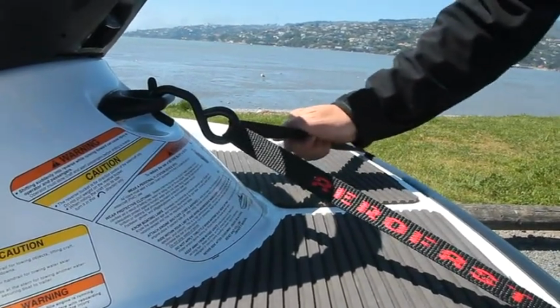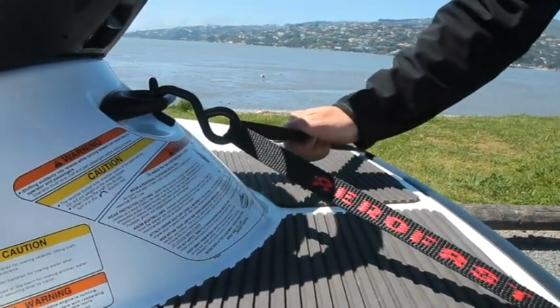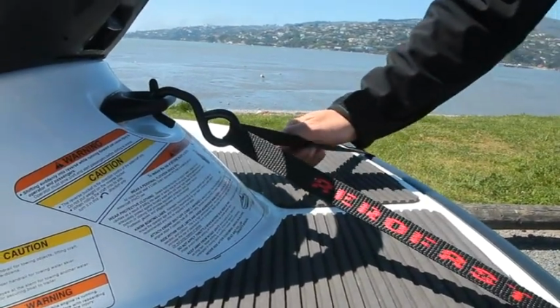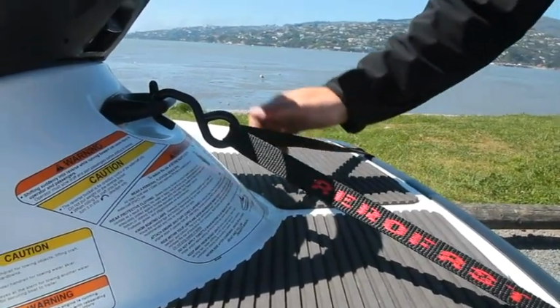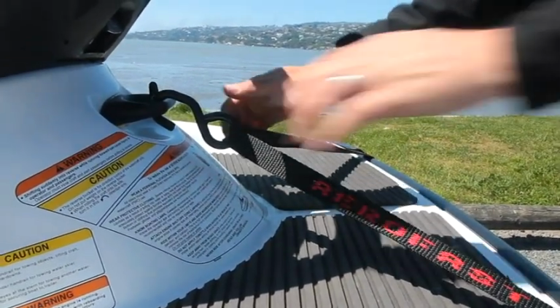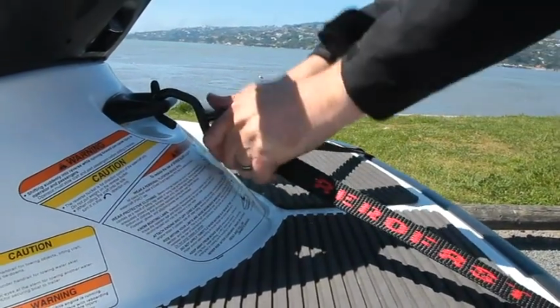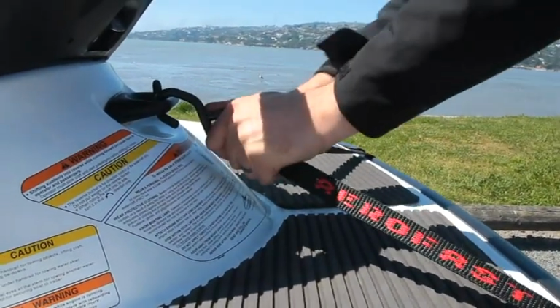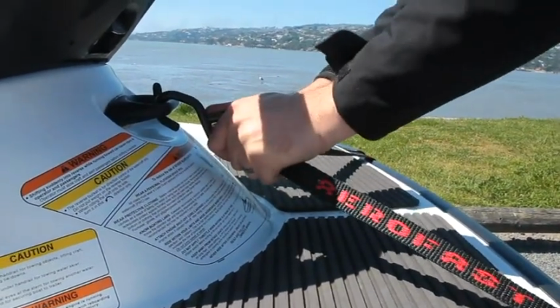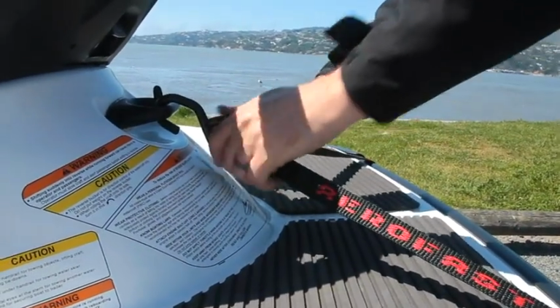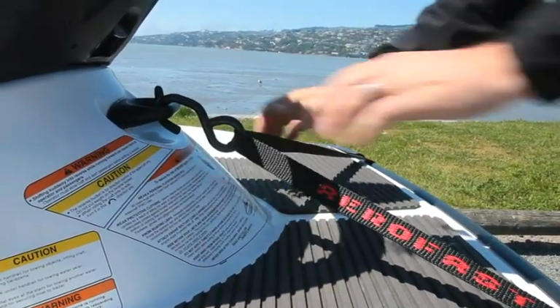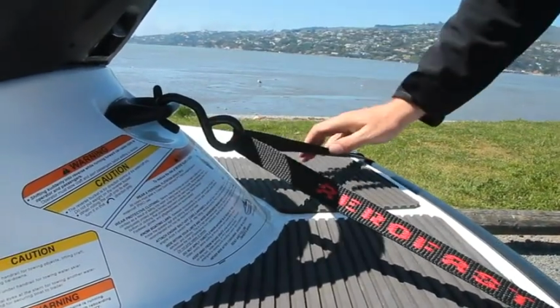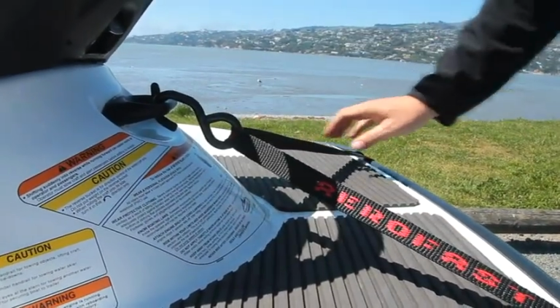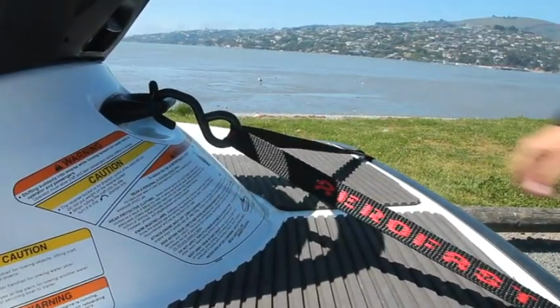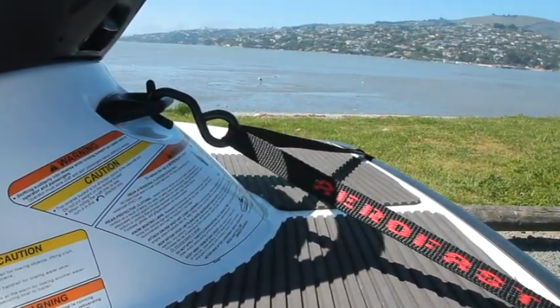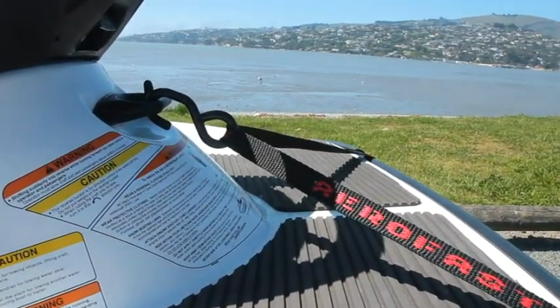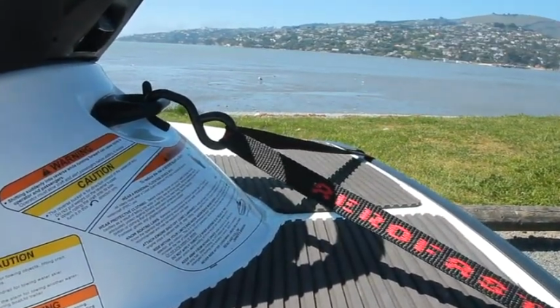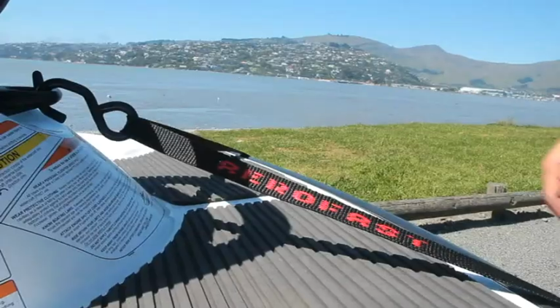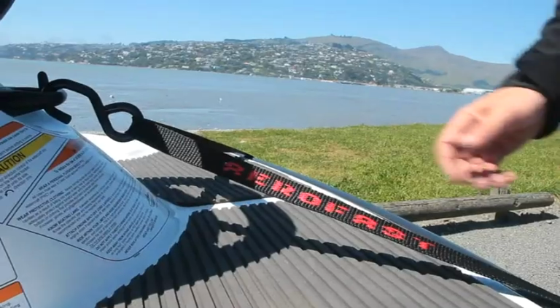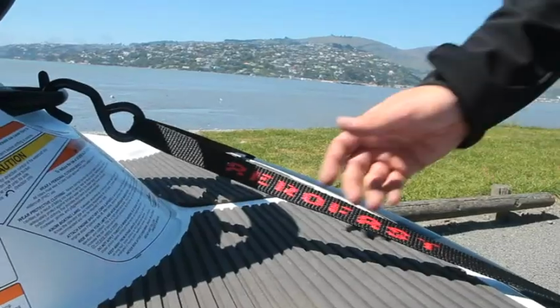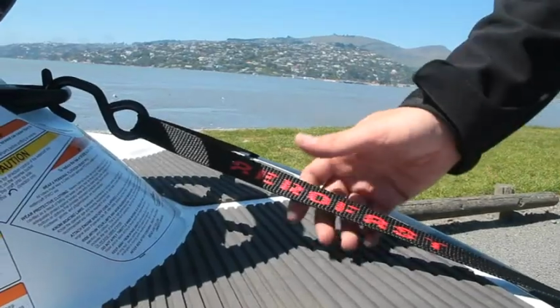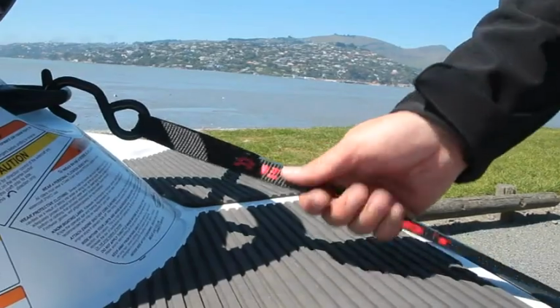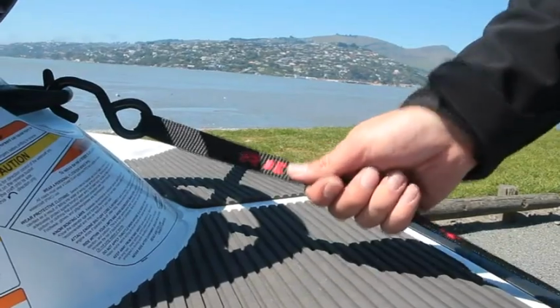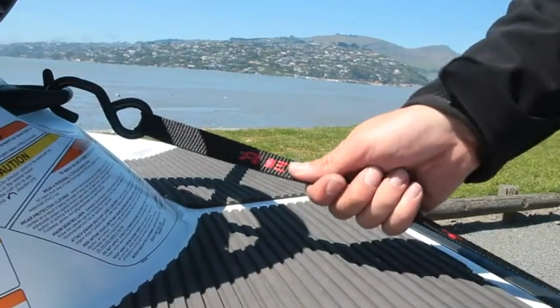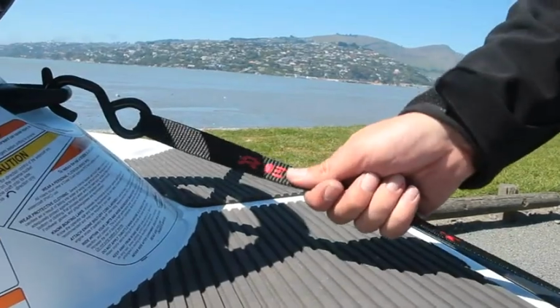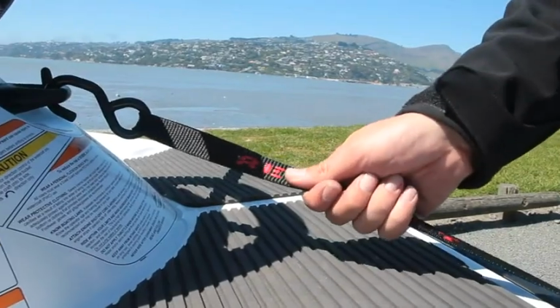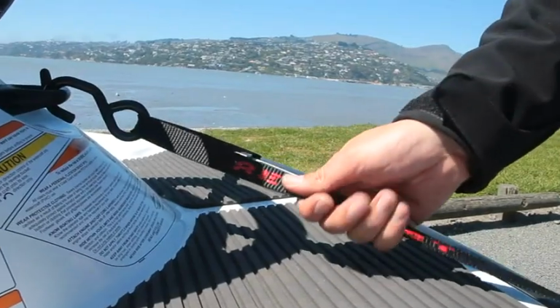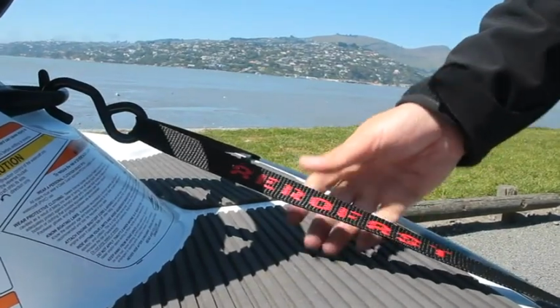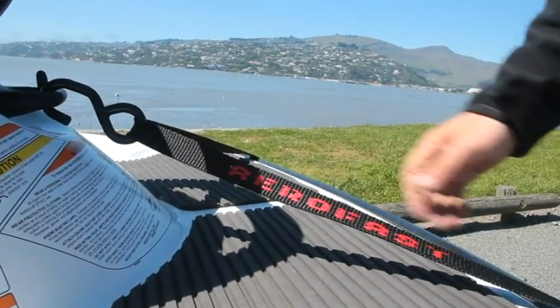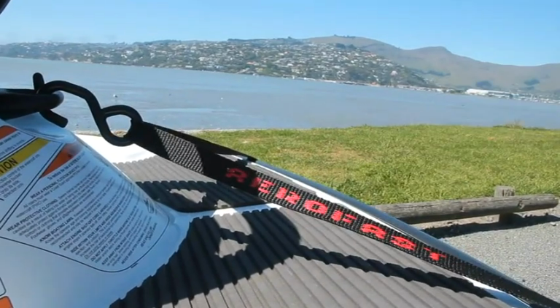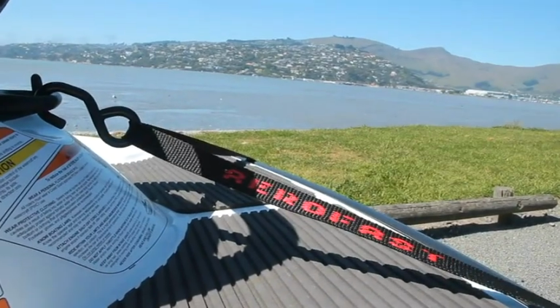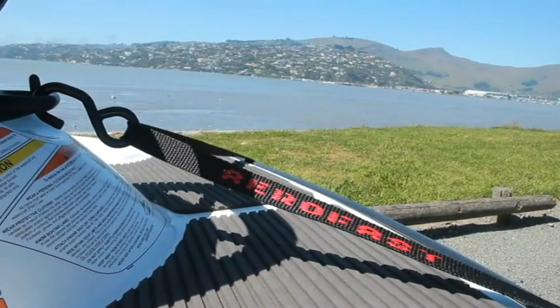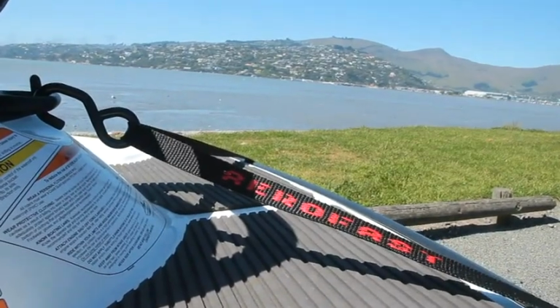It is advisable to check the tension on your tie downs after driving for a few kilometres, as your watercraft could move and settle in the trailer, which could cause the tie down to slacken slightly.